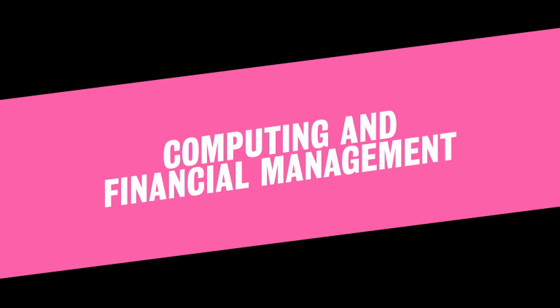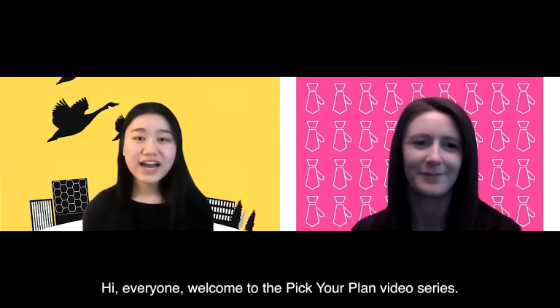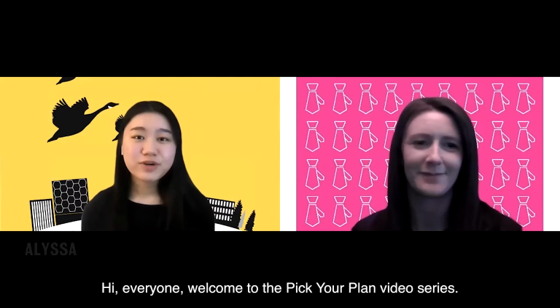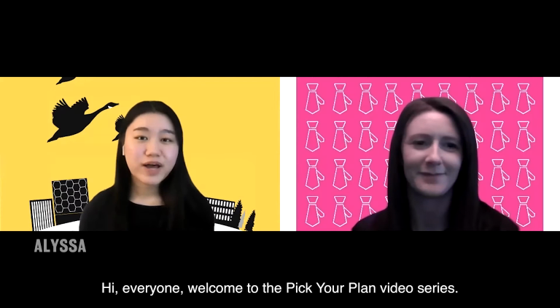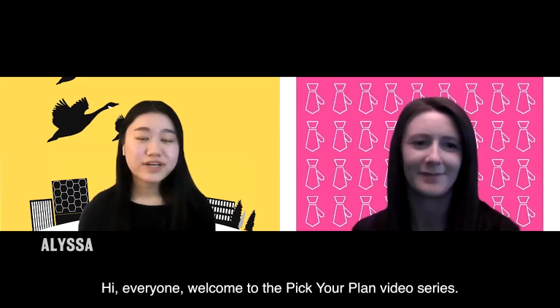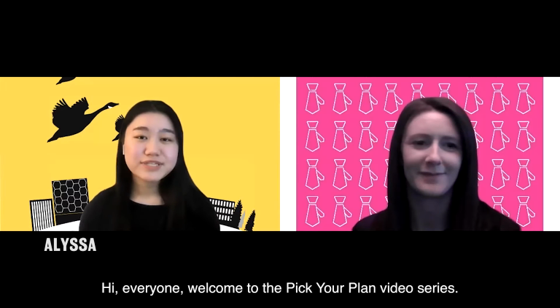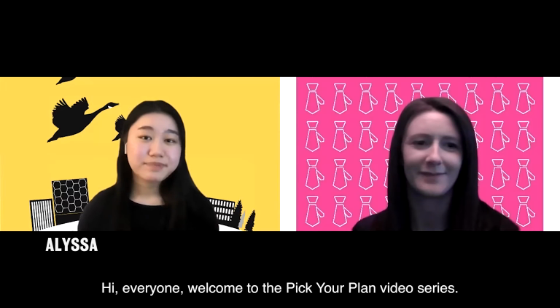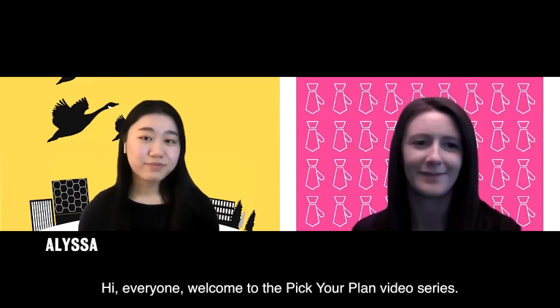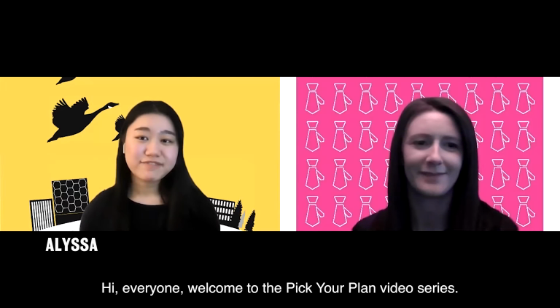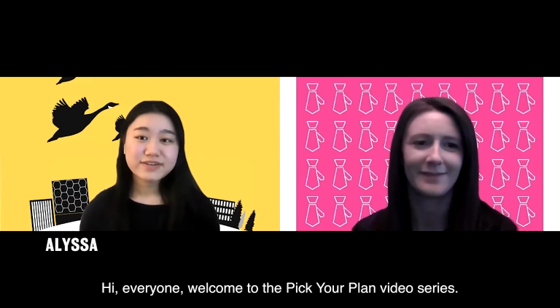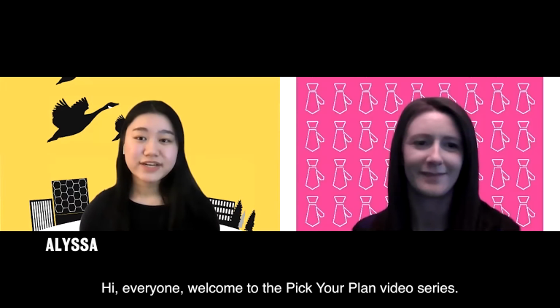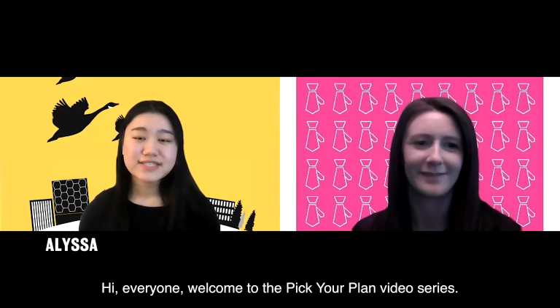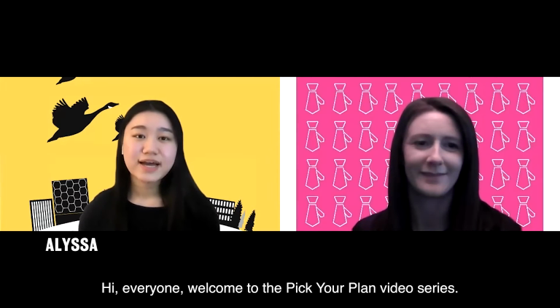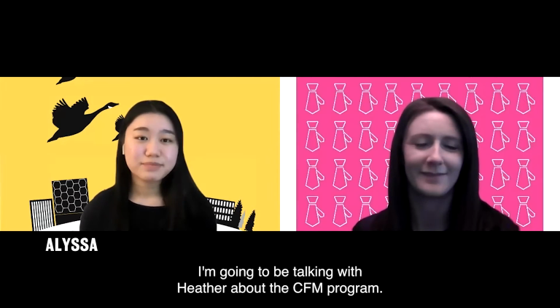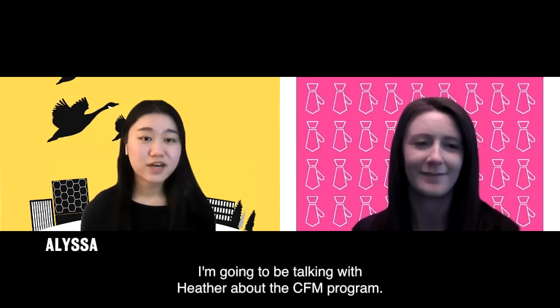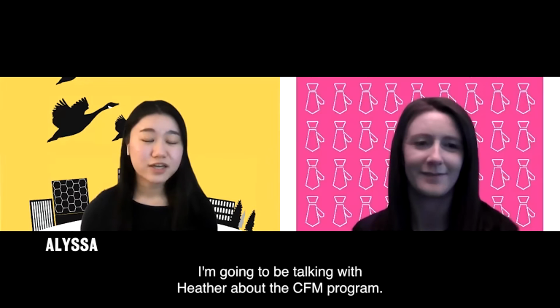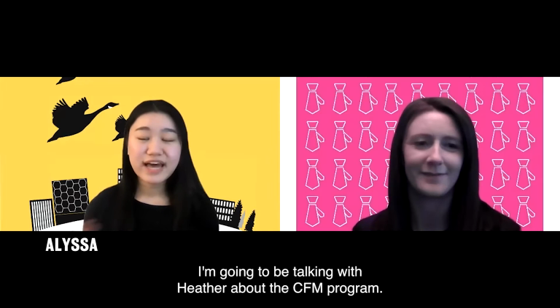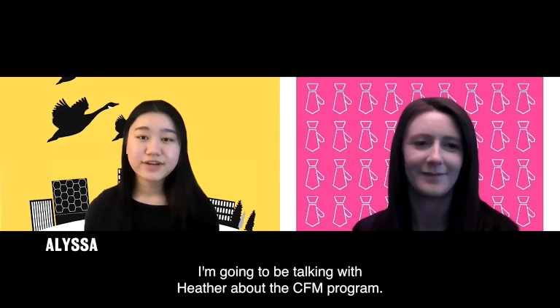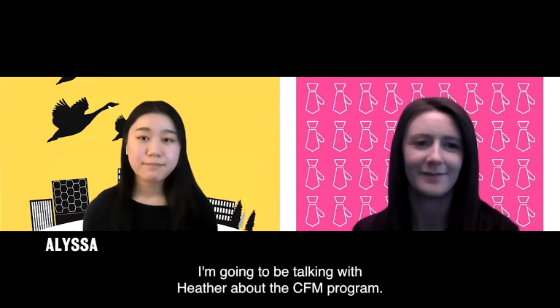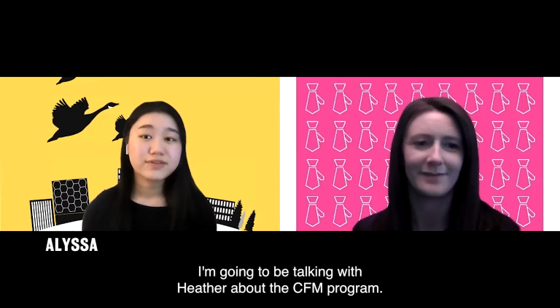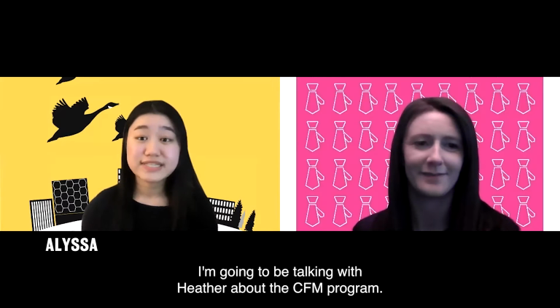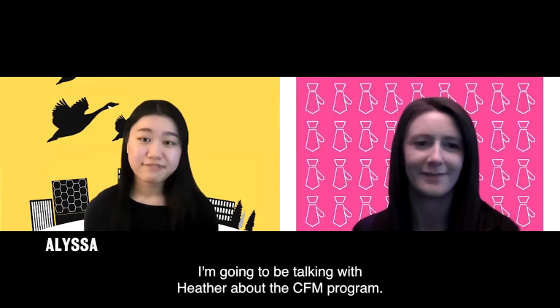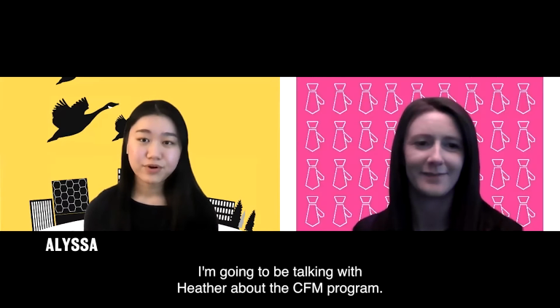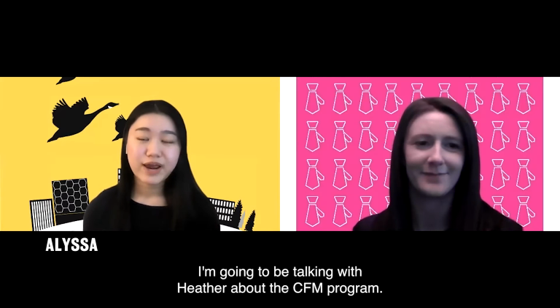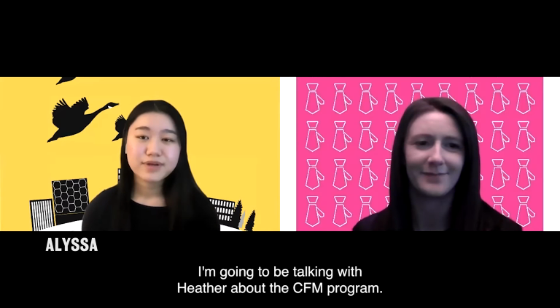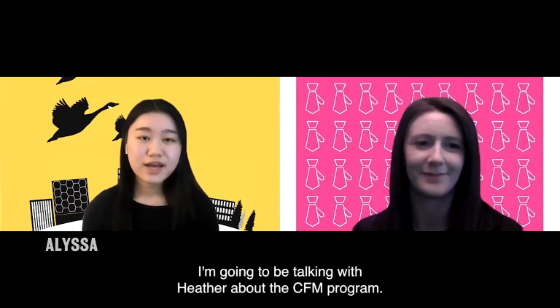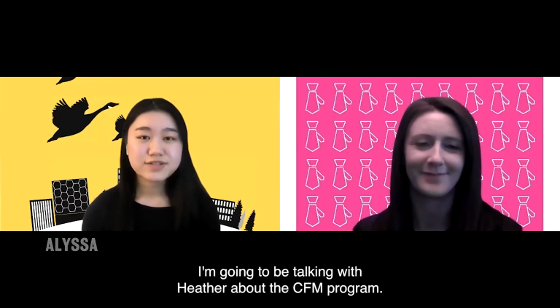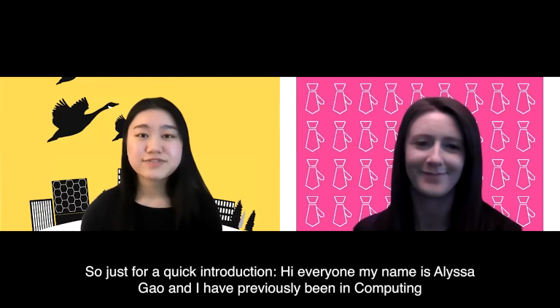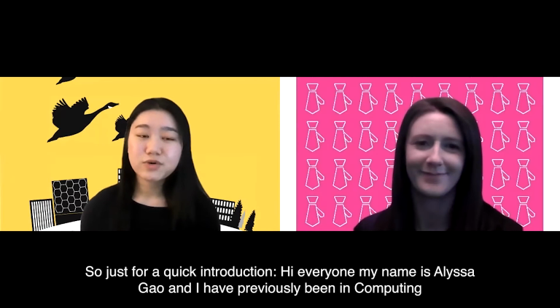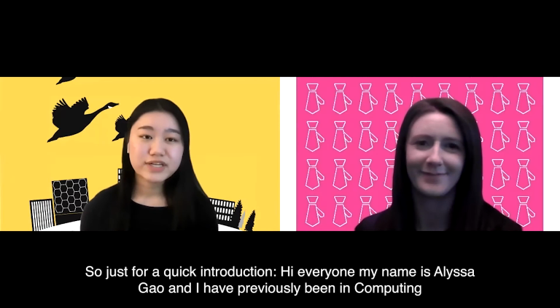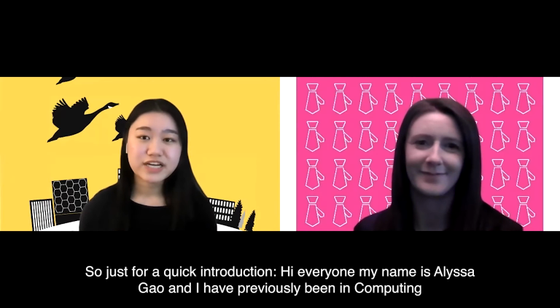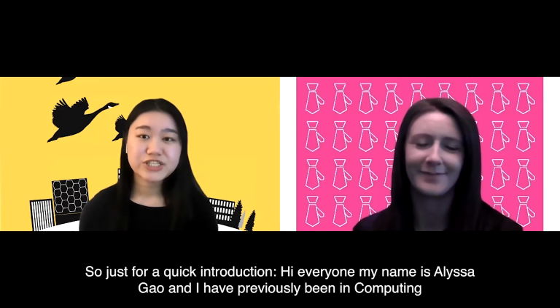Hi everyone, welcome to the Pick Your Client video series. Today I'm going to be talking with Heather about the CFM program. So just for a quick introduction.